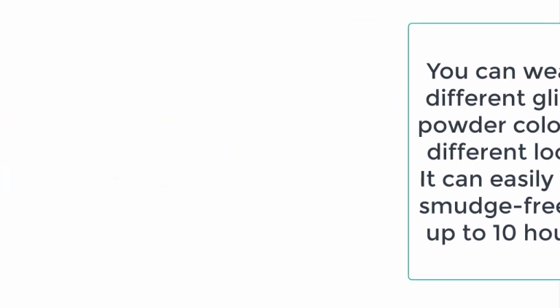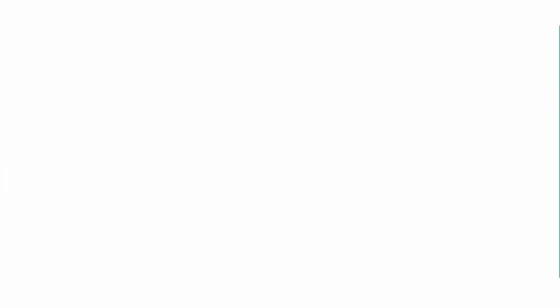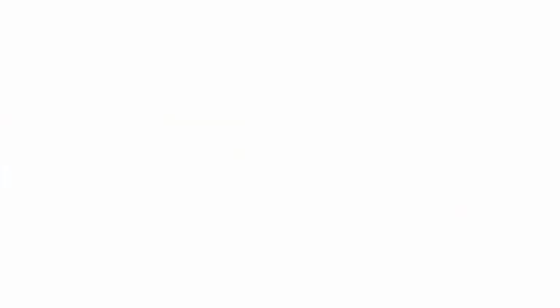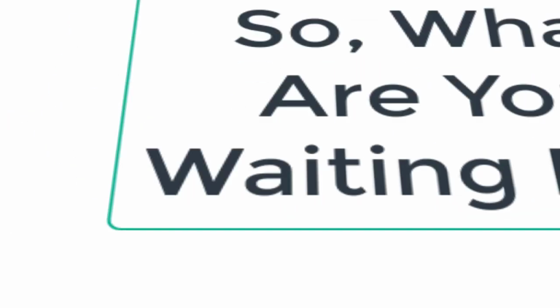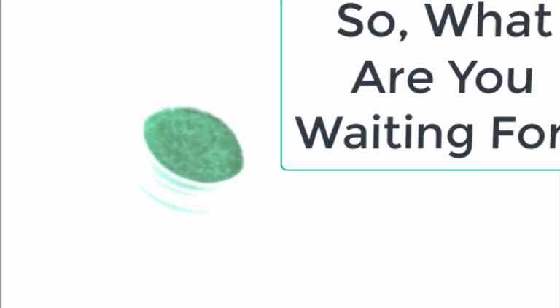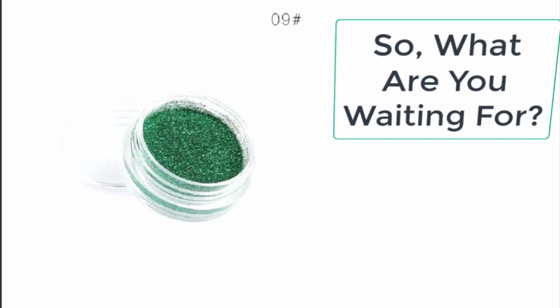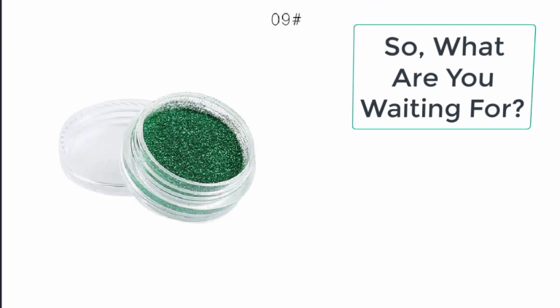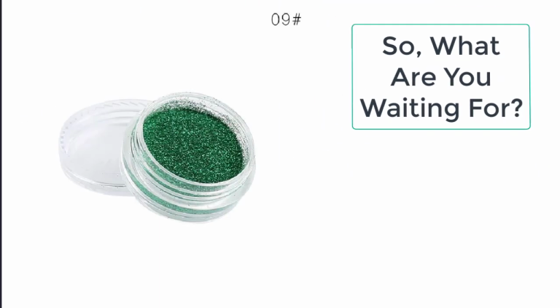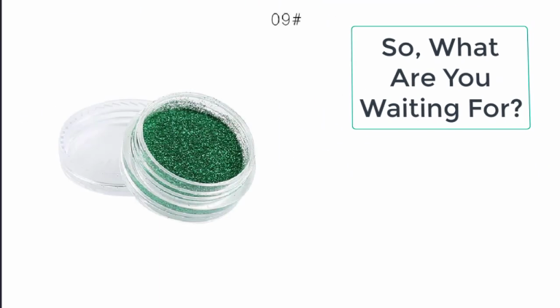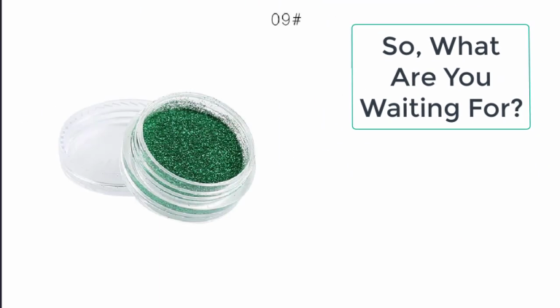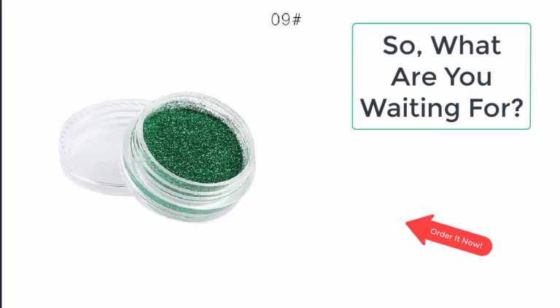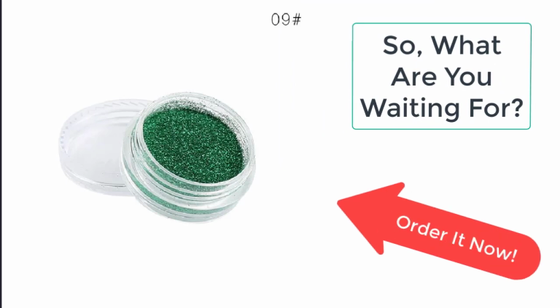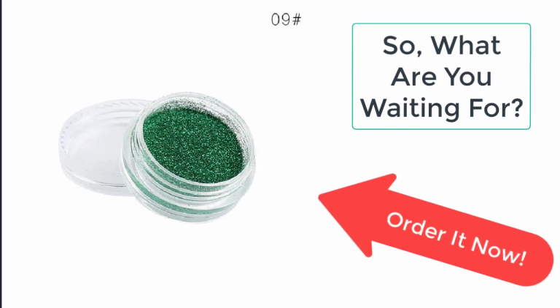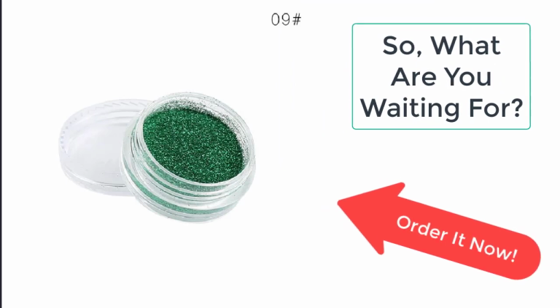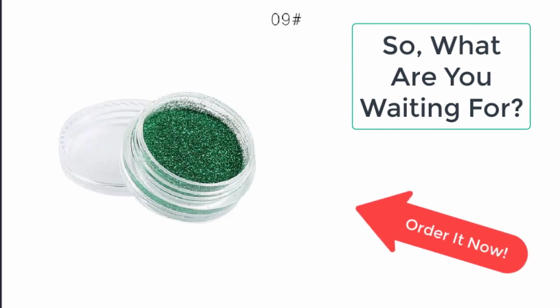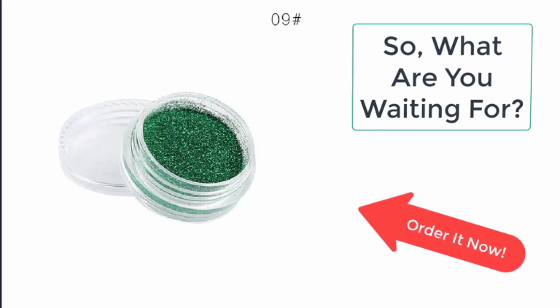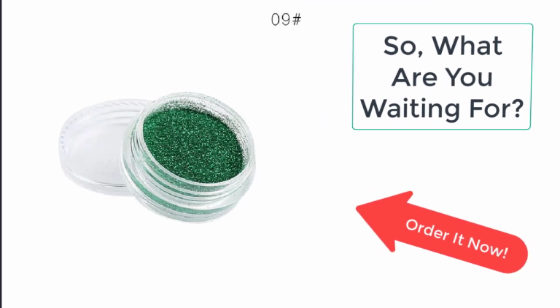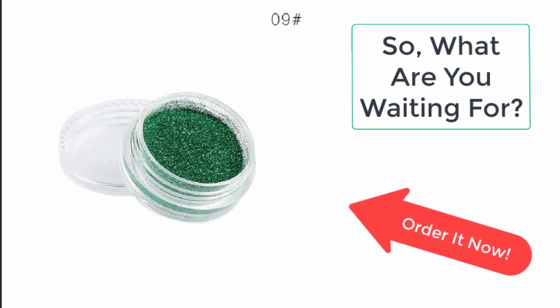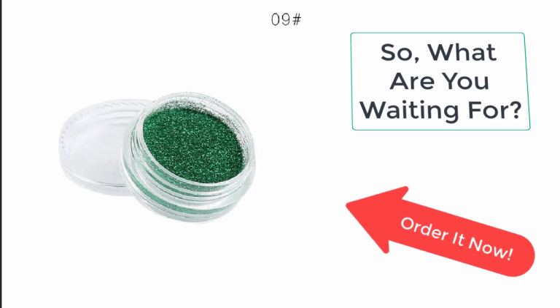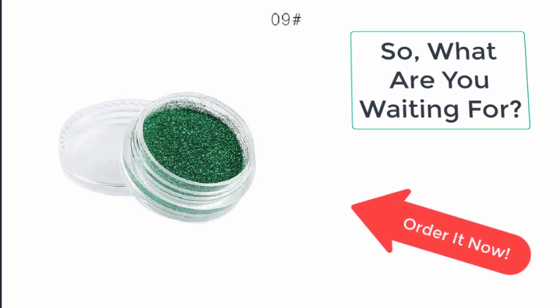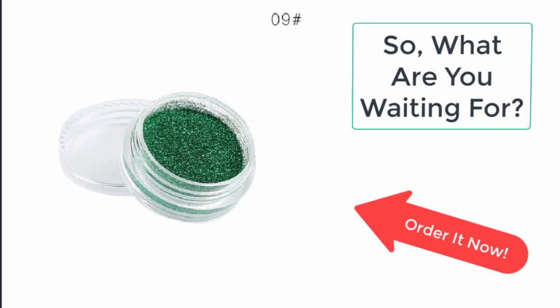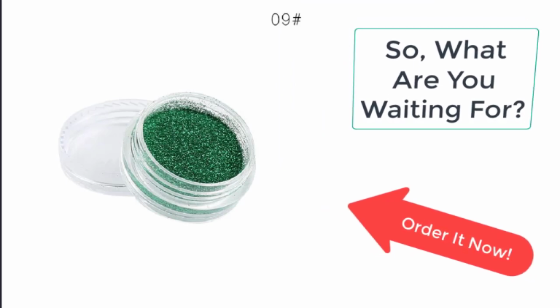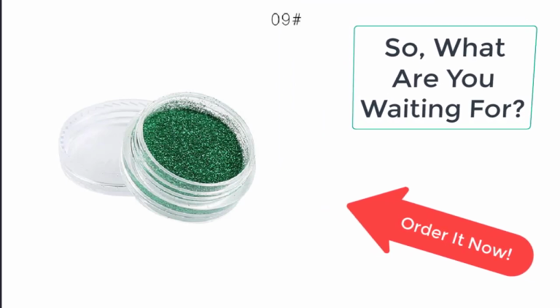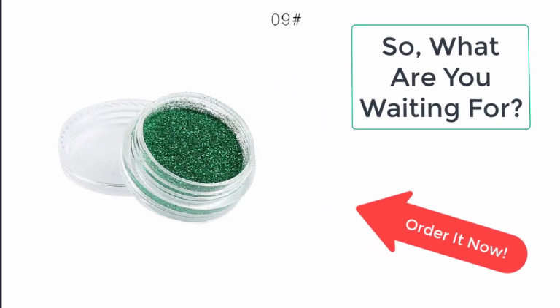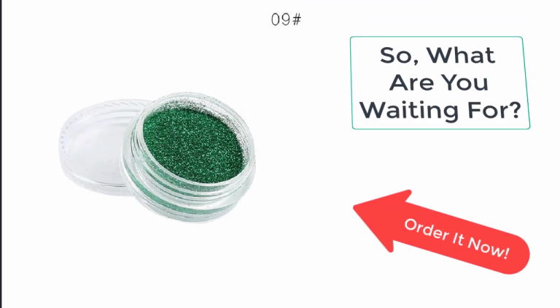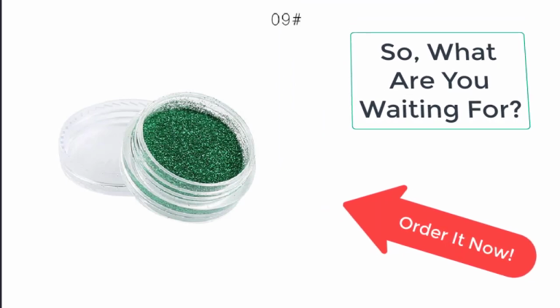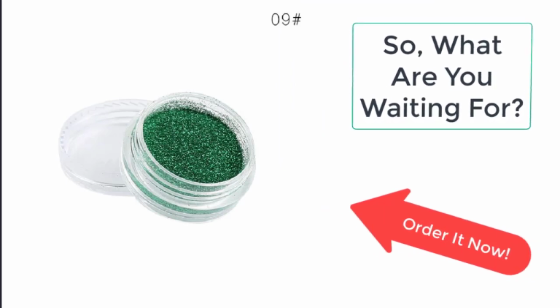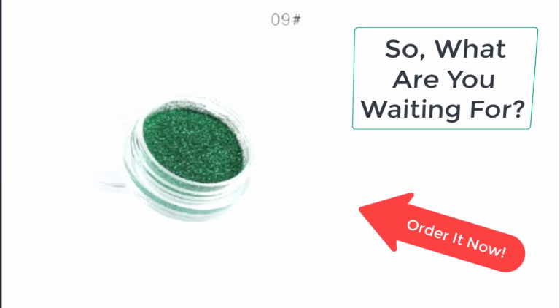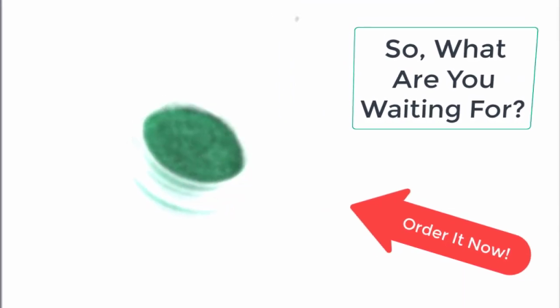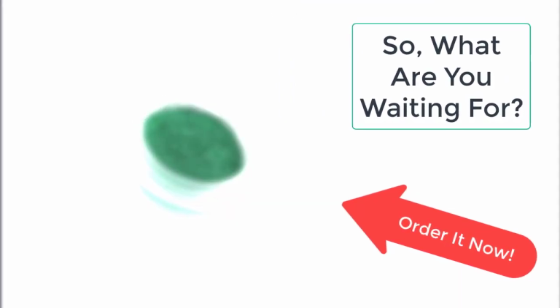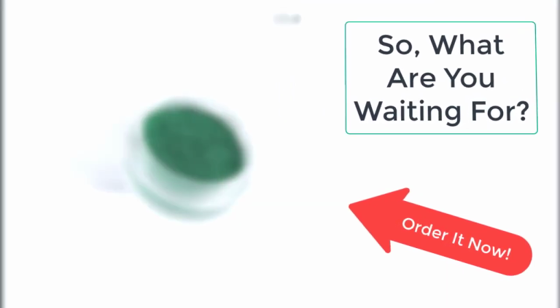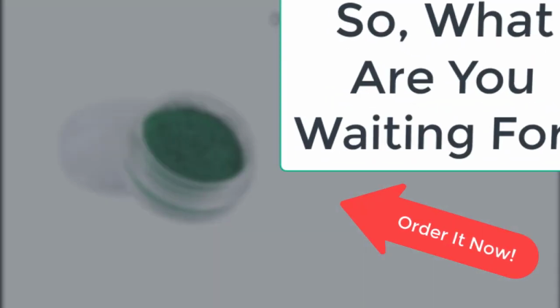Order this amazing glitter eye shadow powder now from I'm BeautyFull before the sale ends.